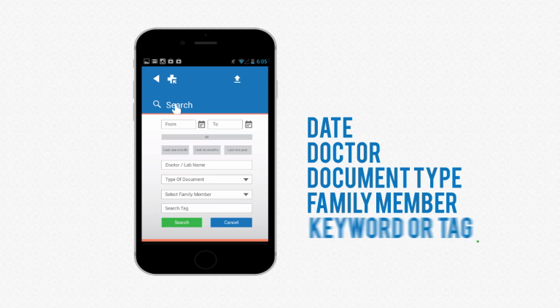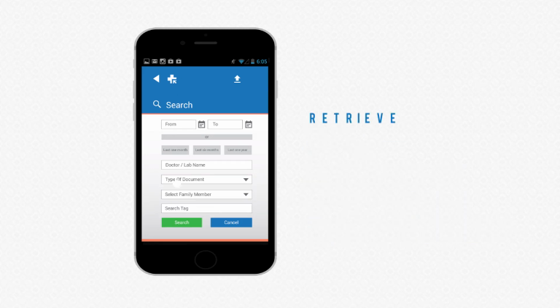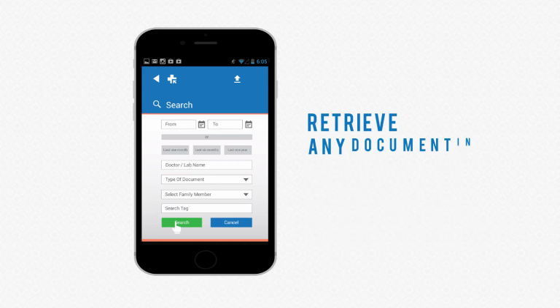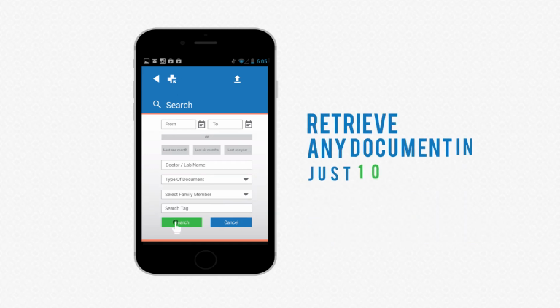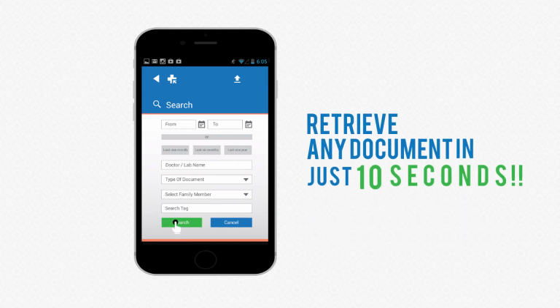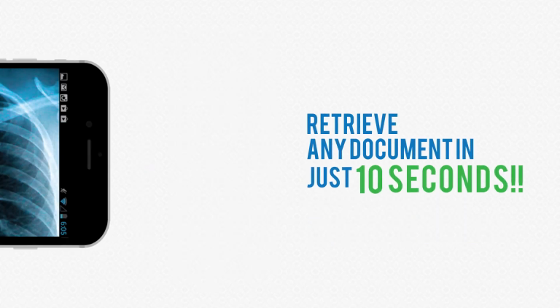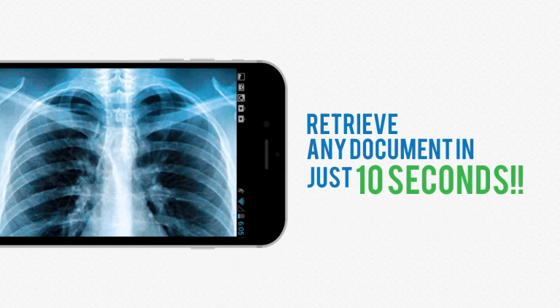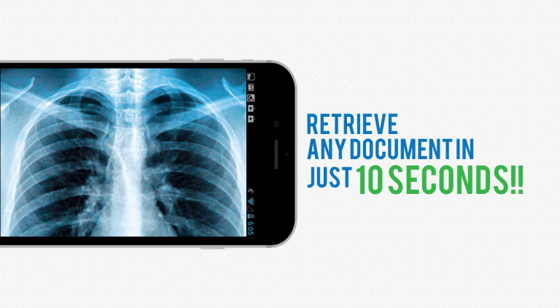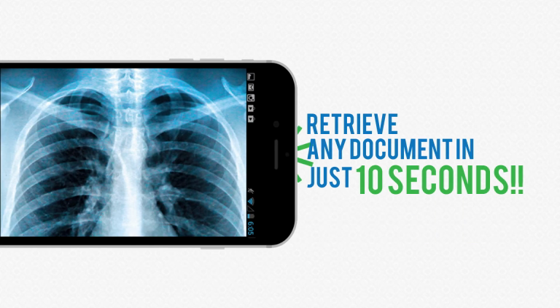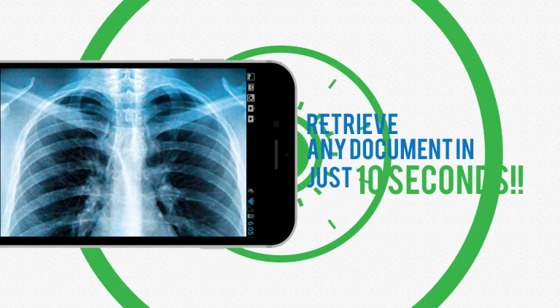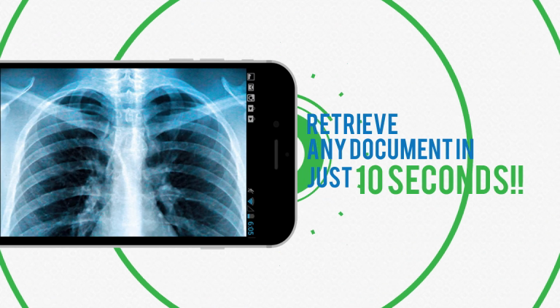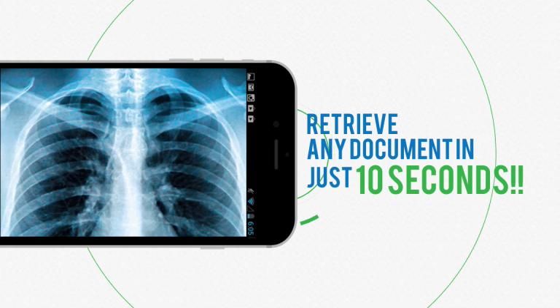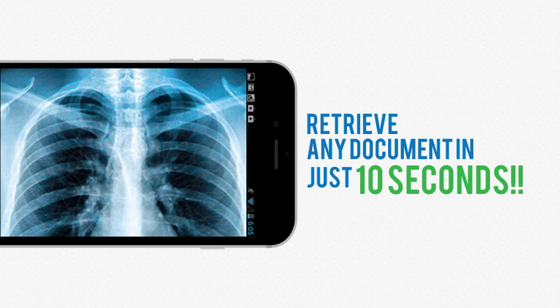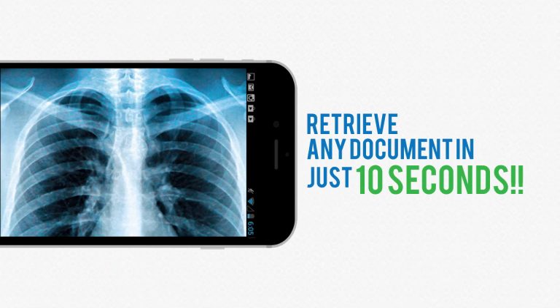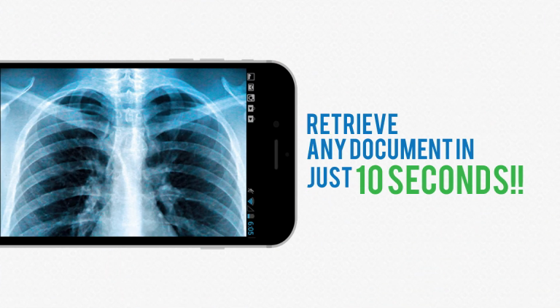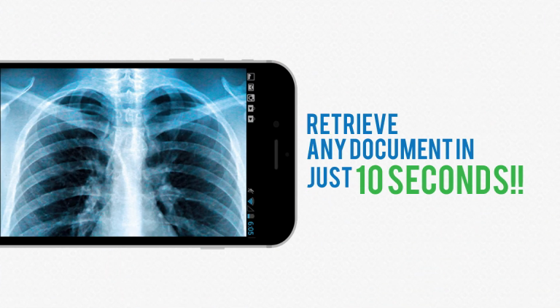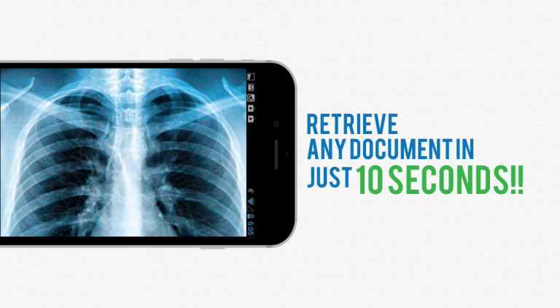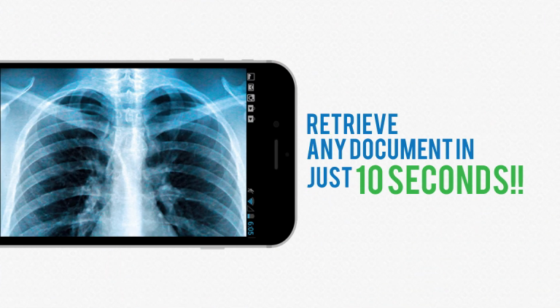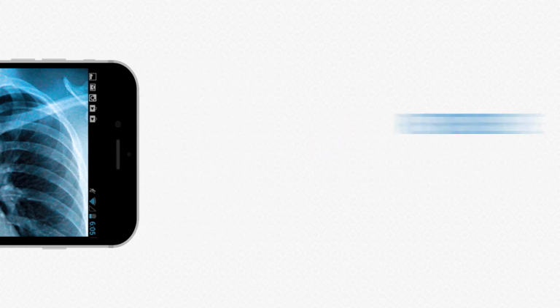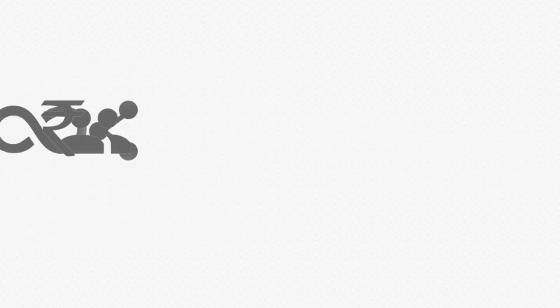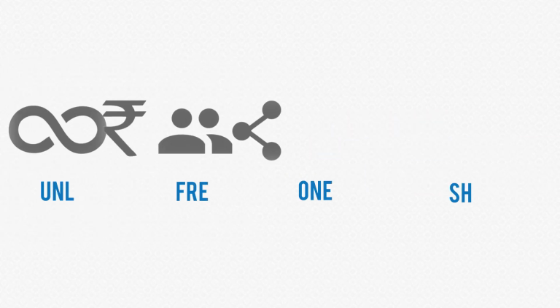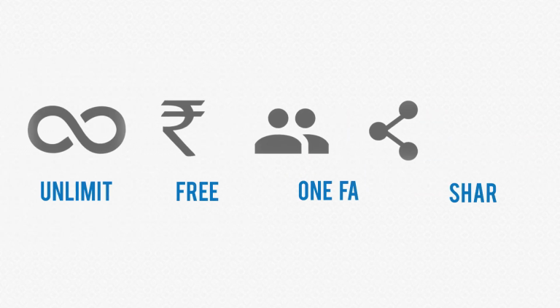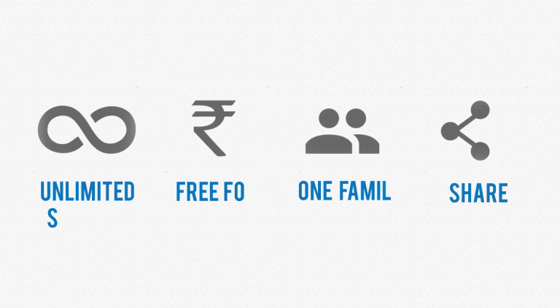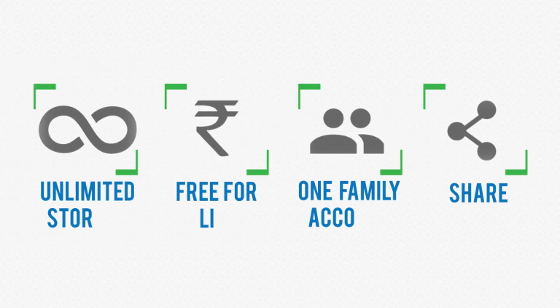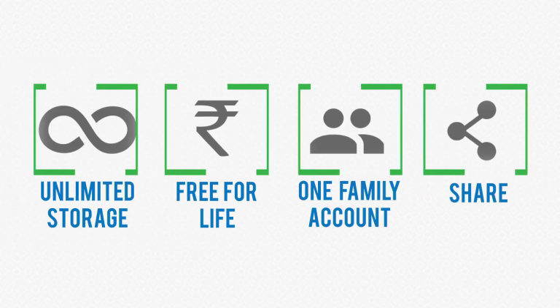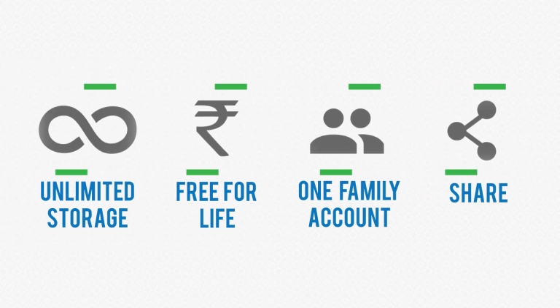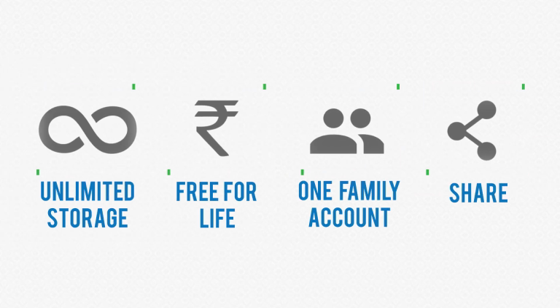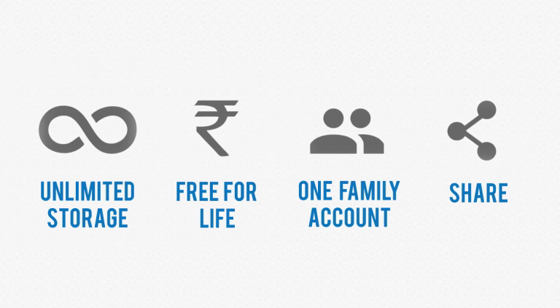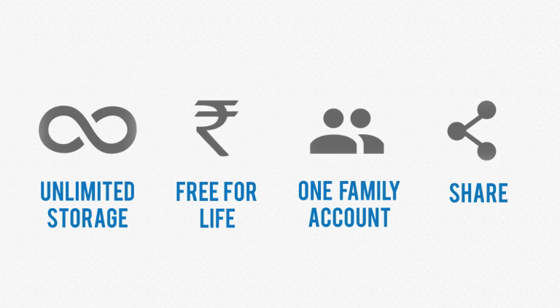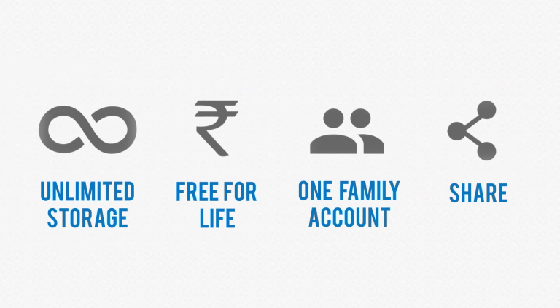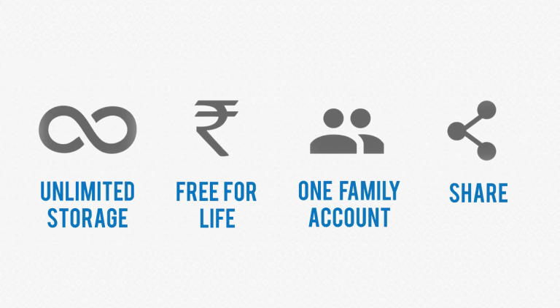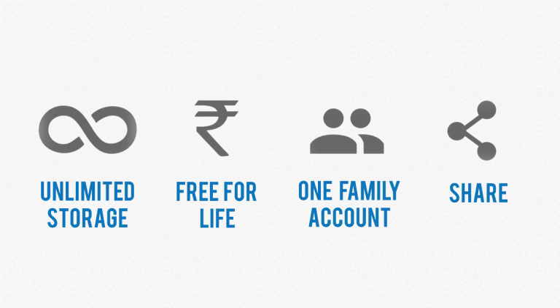You can retrieve any documents in just 10 seconds. Once uploaded, managing your documents is just as easy.